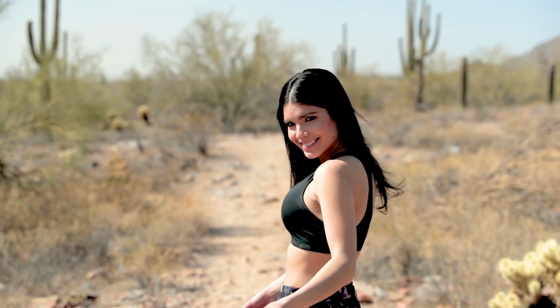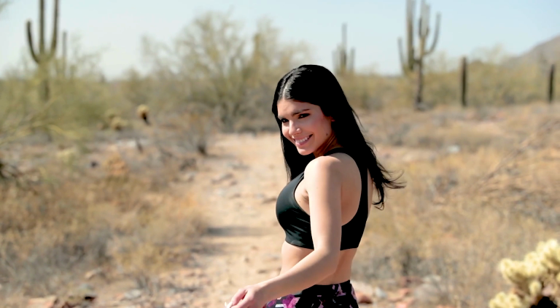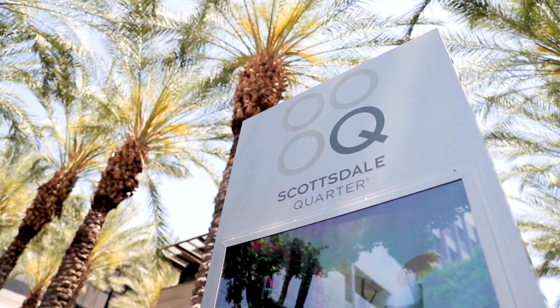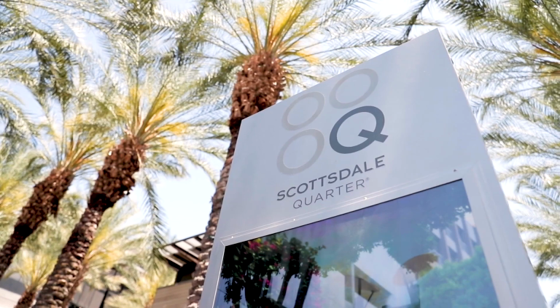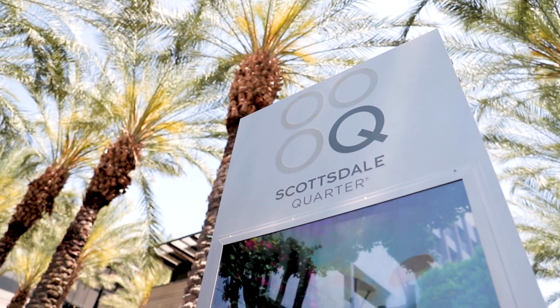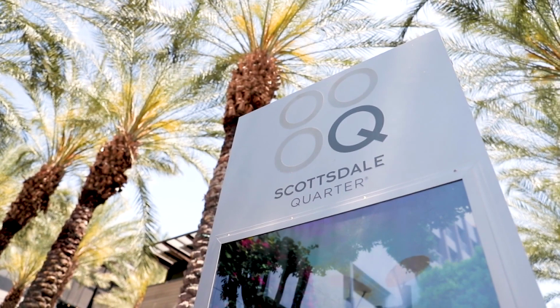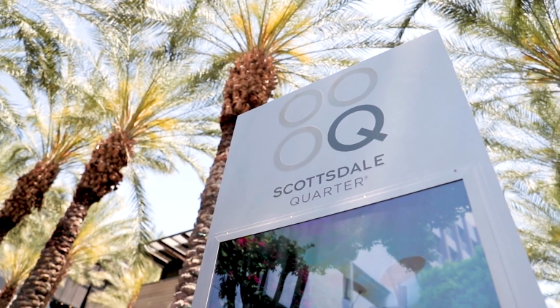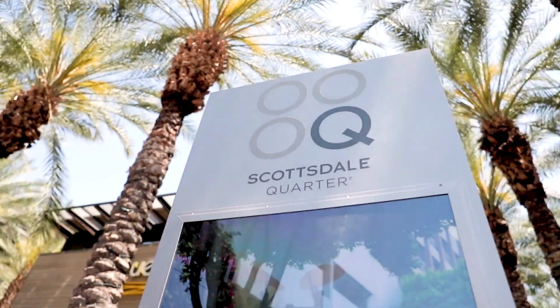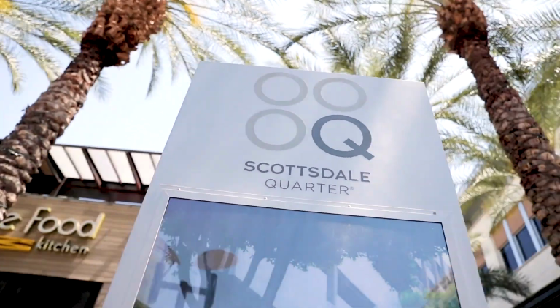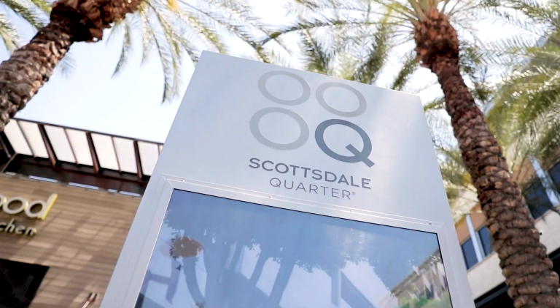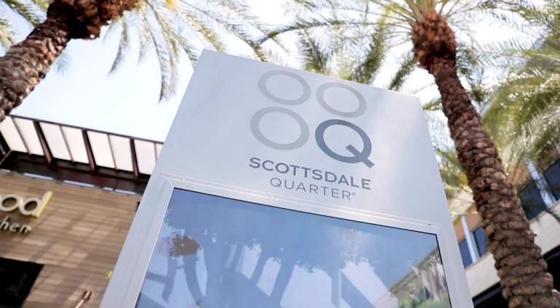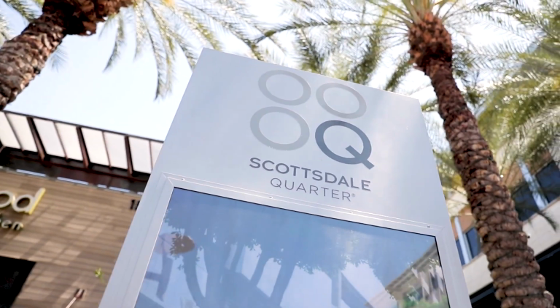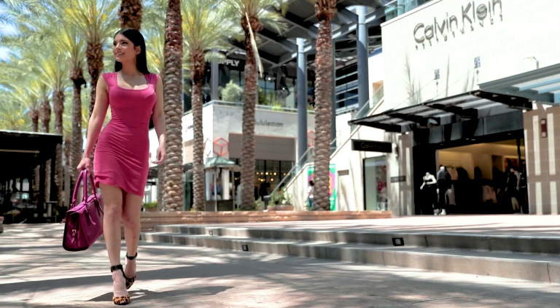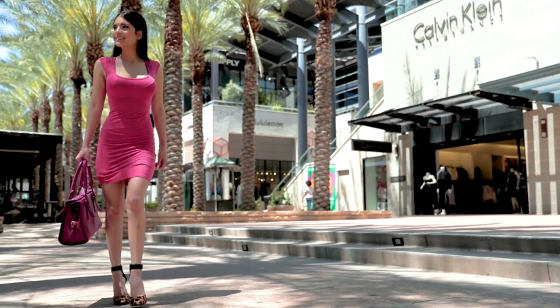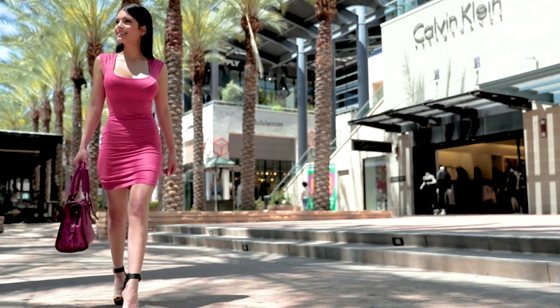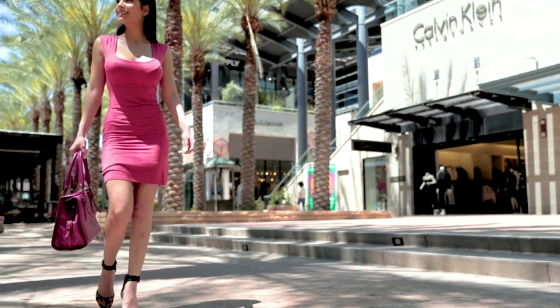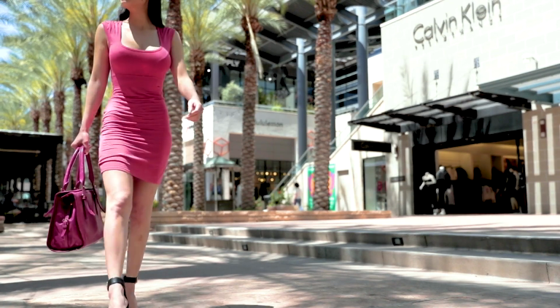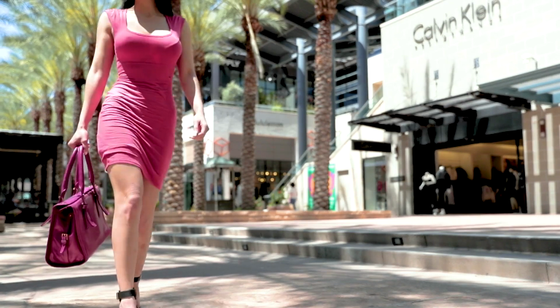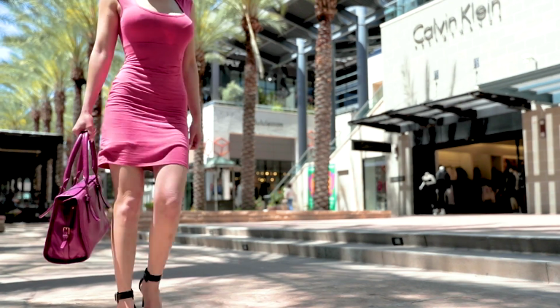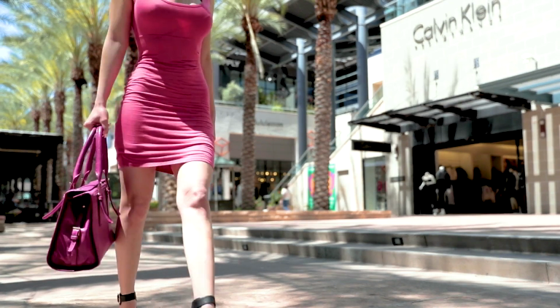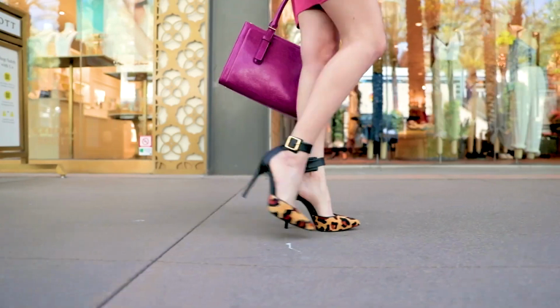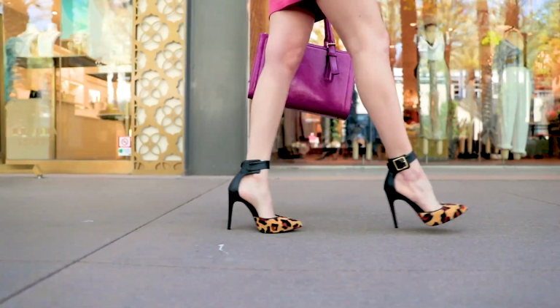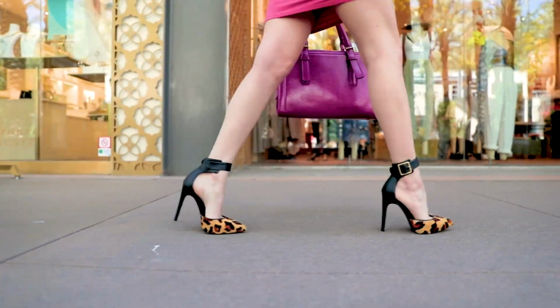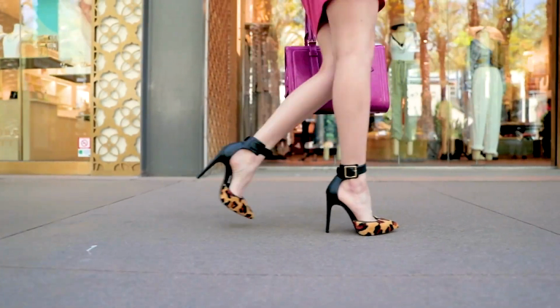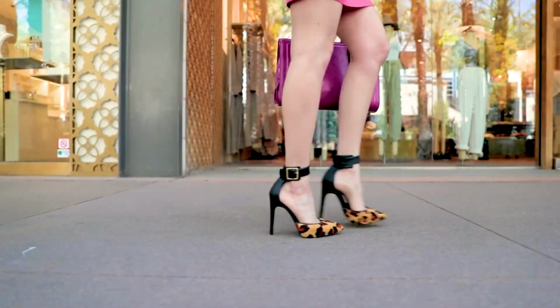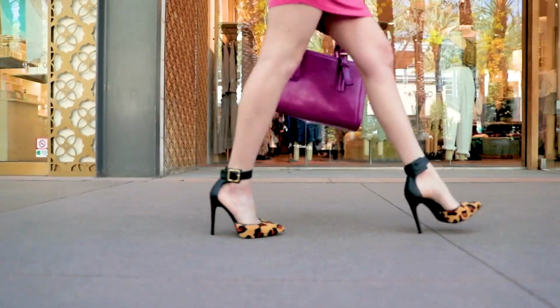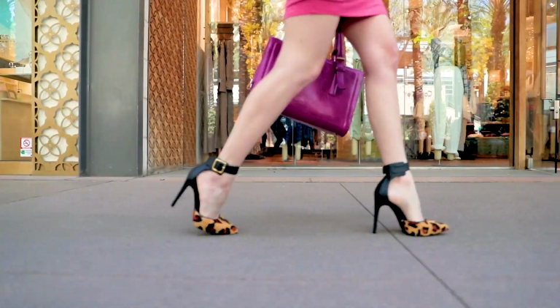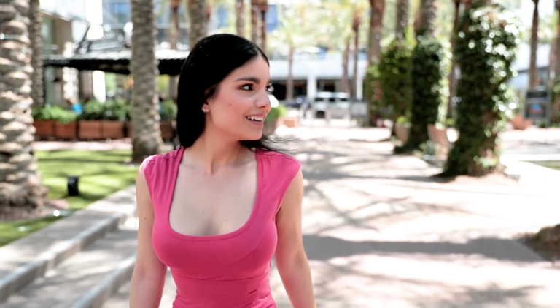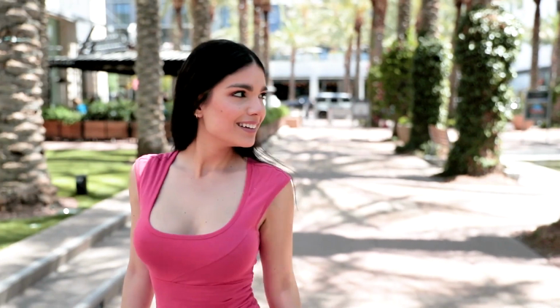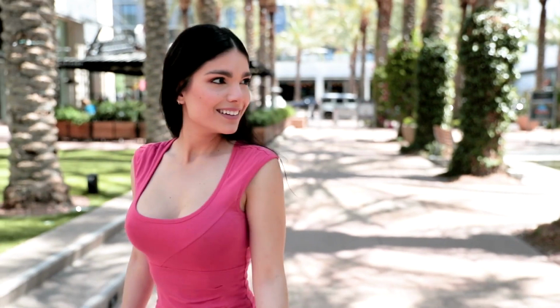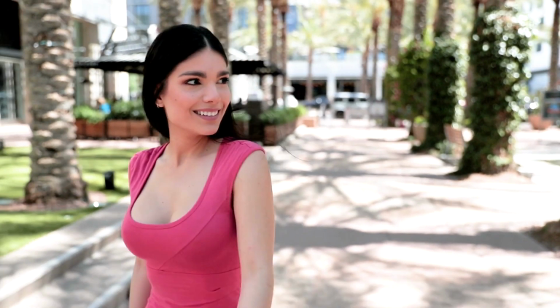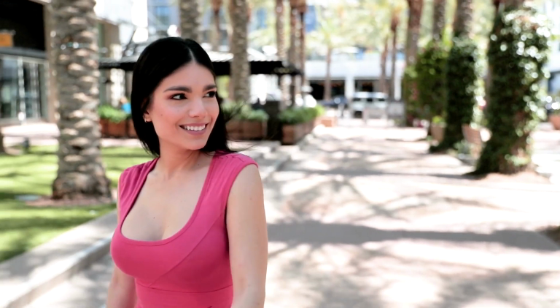A desert landscape surrounds a structure. A woman in yoga pants walks over rocks on a desert trail. She flips her hair and smiles back.